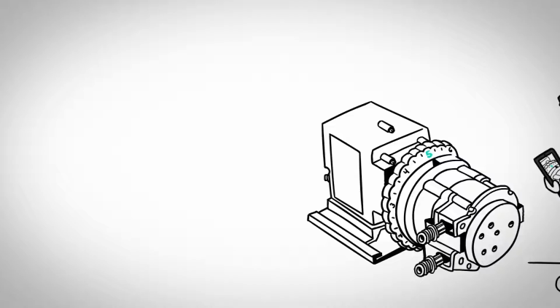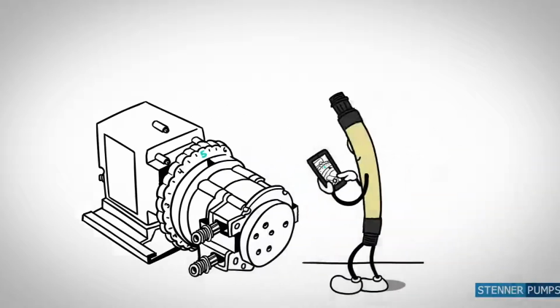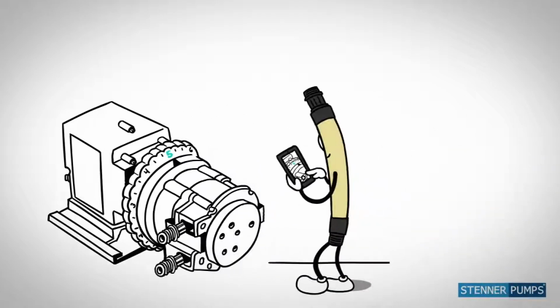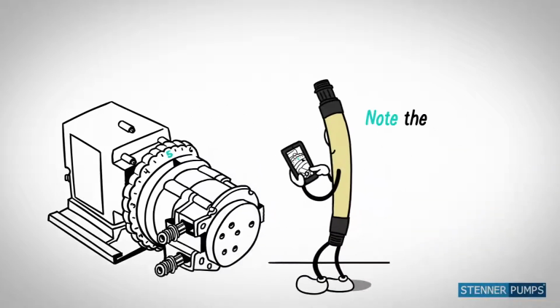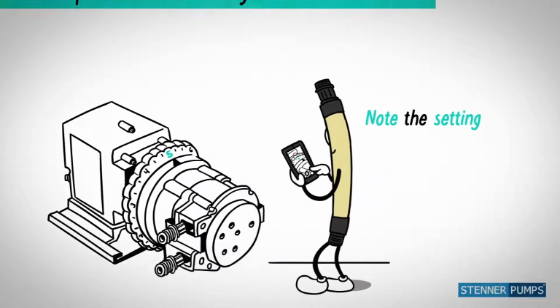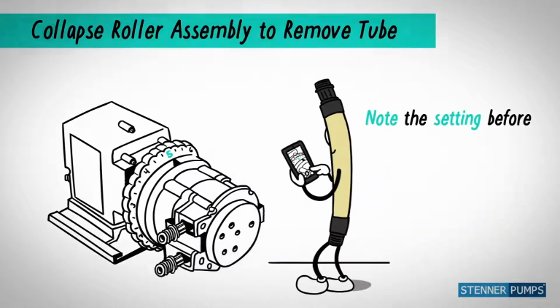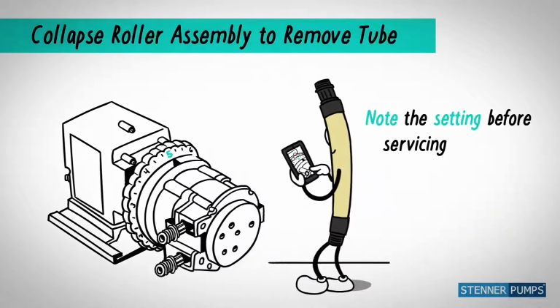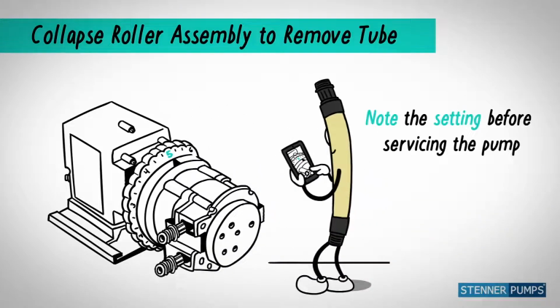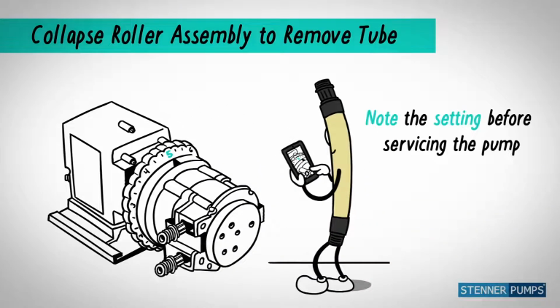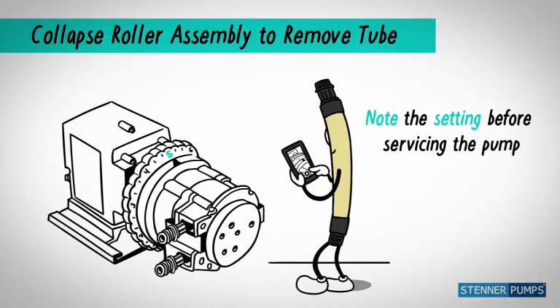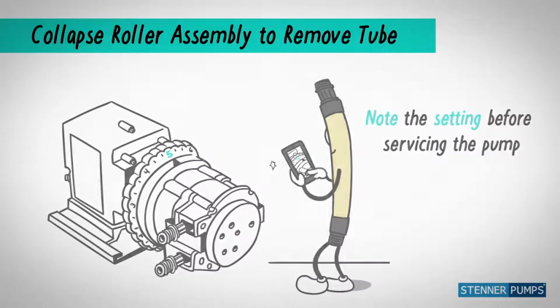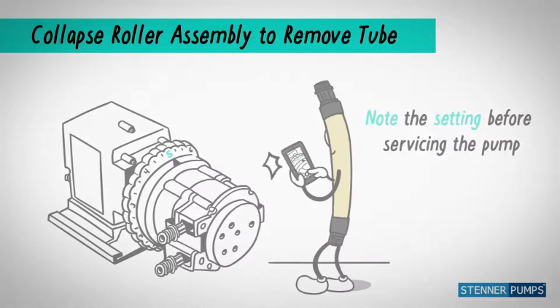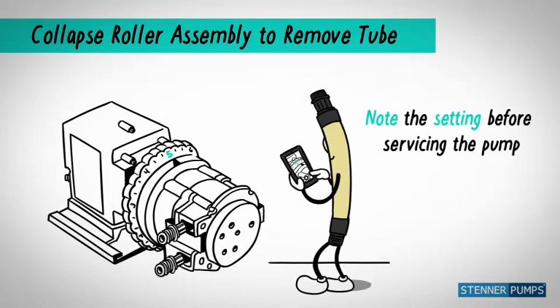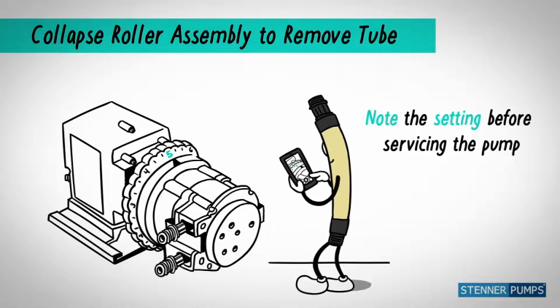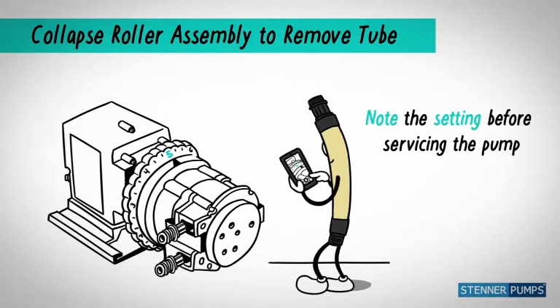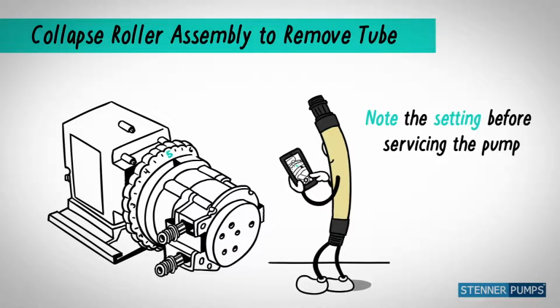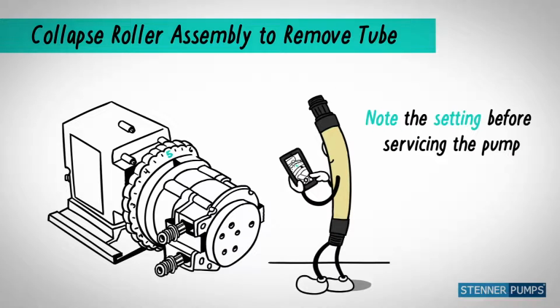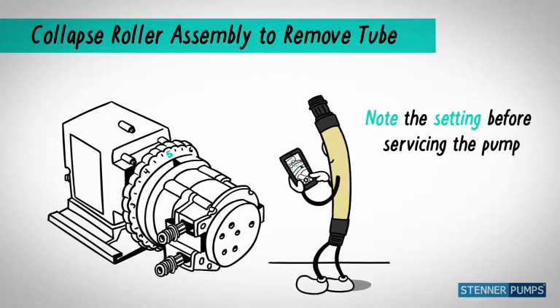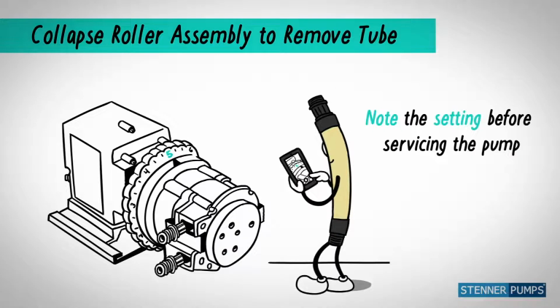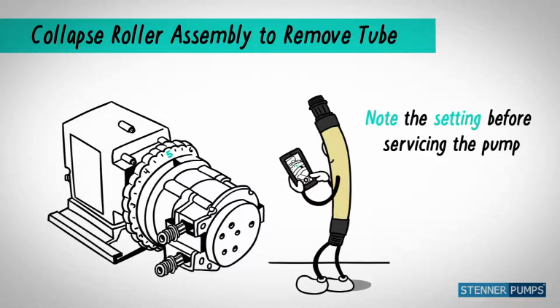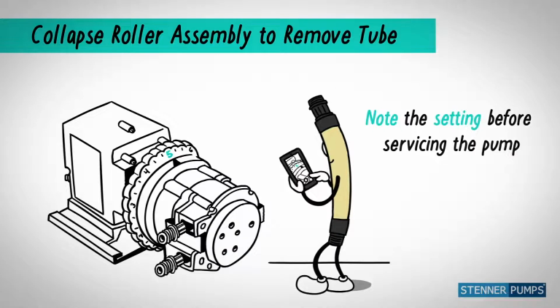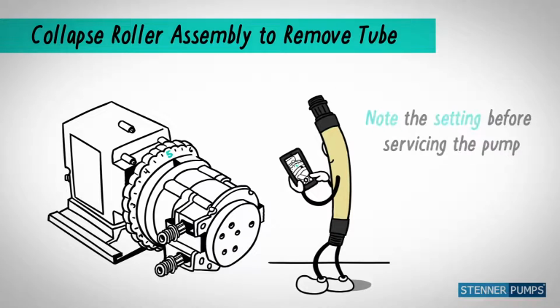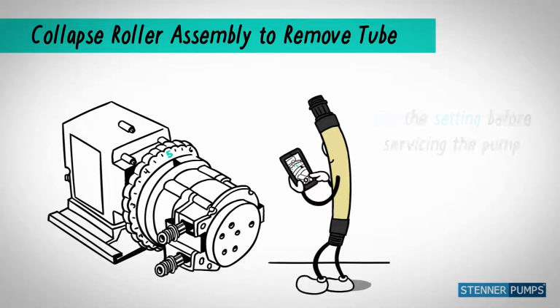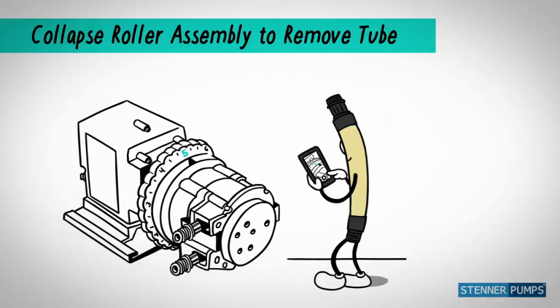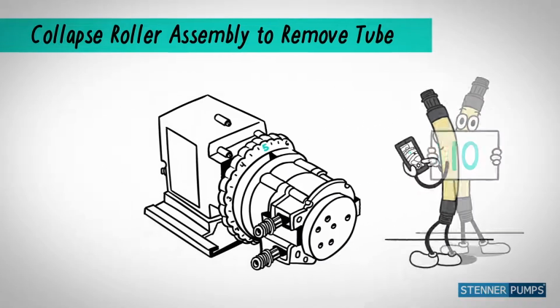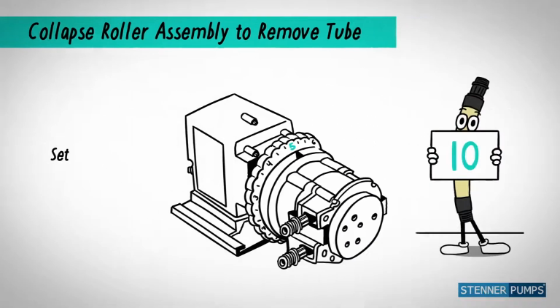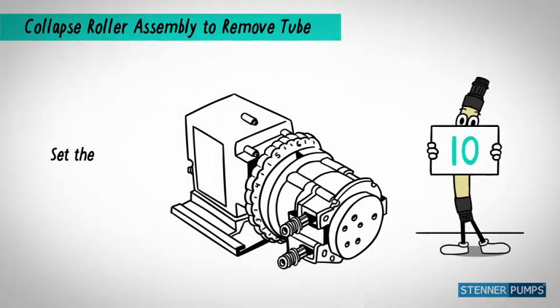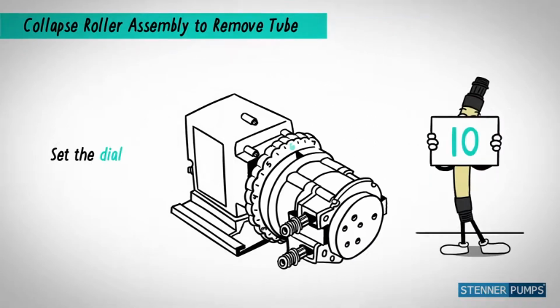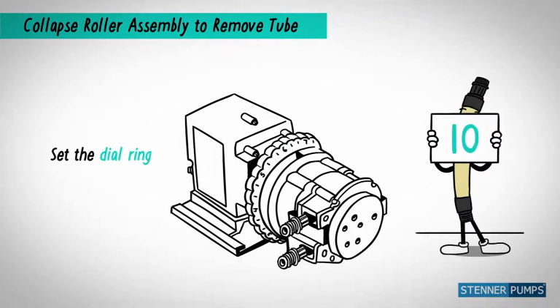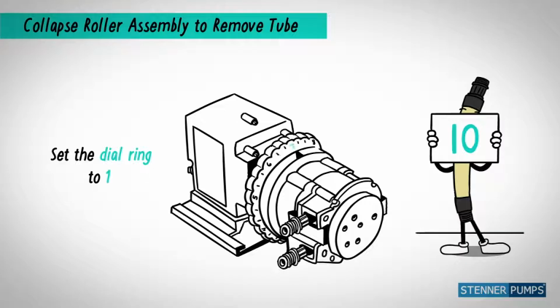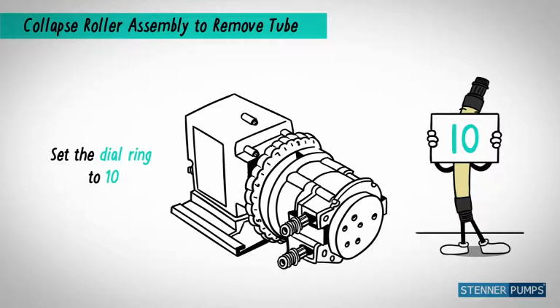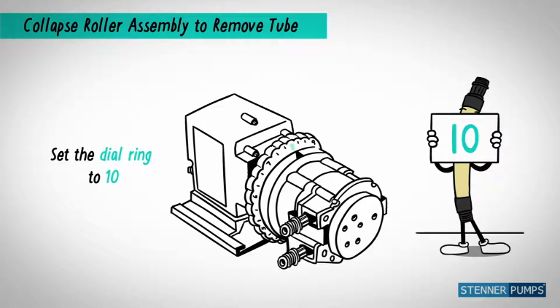Note the dial ring setting, so you can turn it back to the same setting later. Set the dial ring to 10.